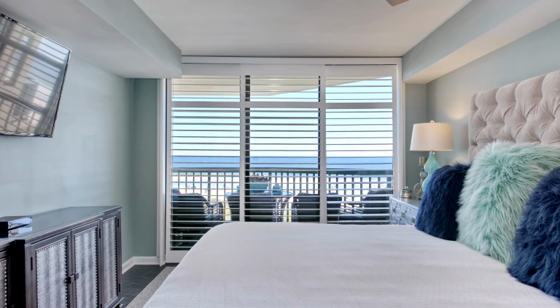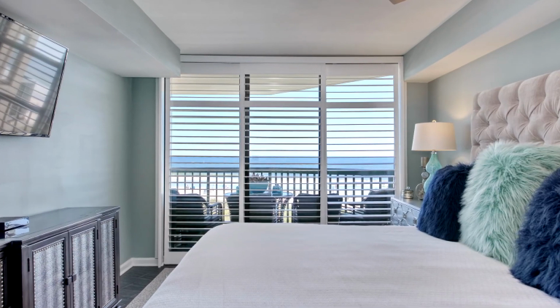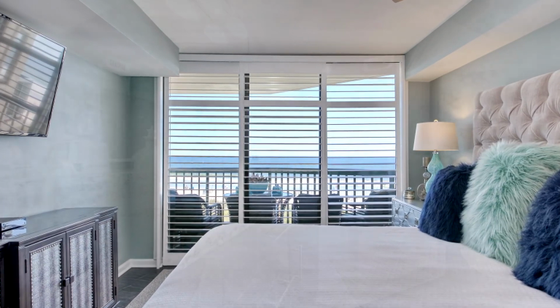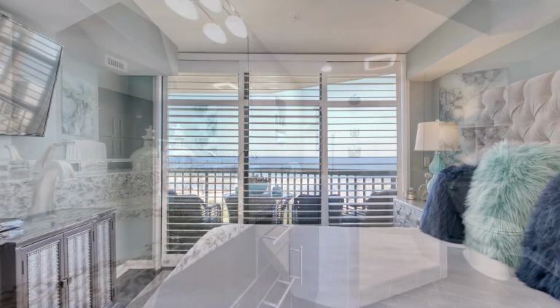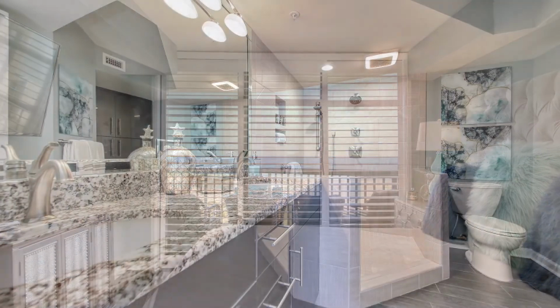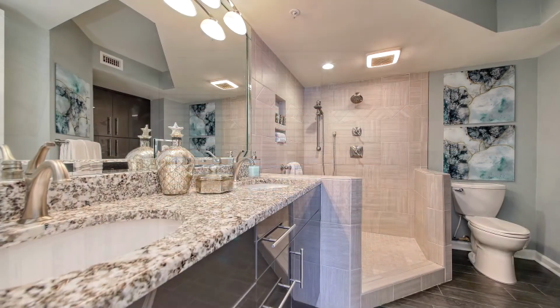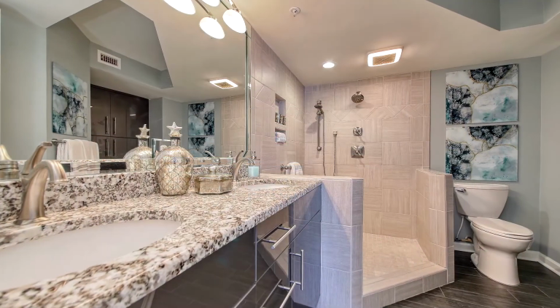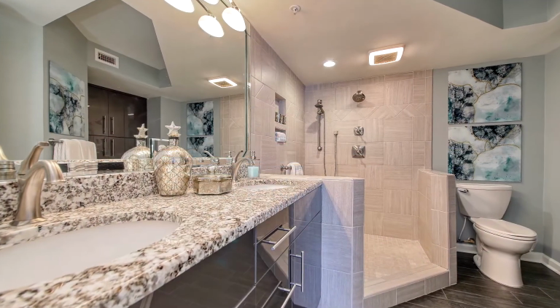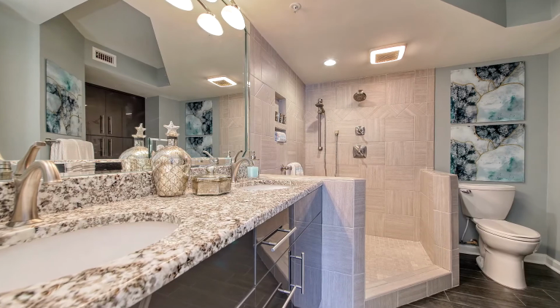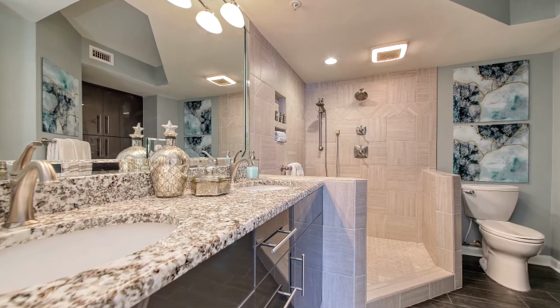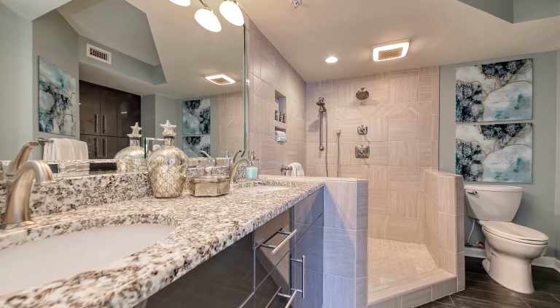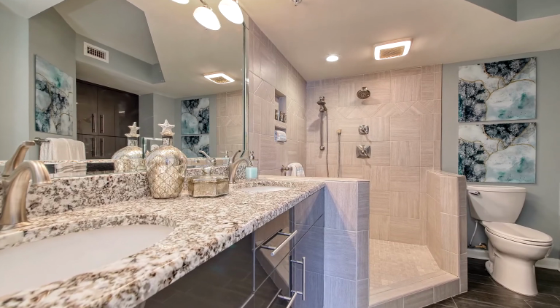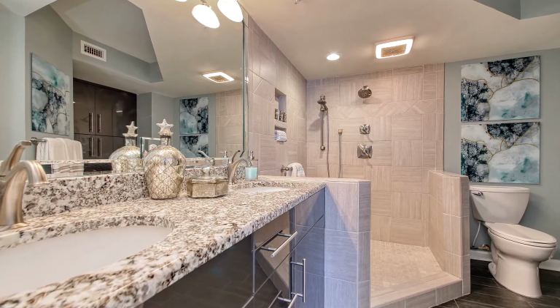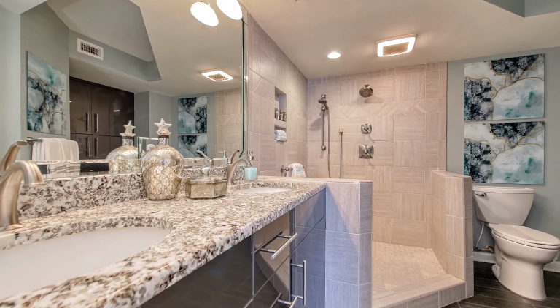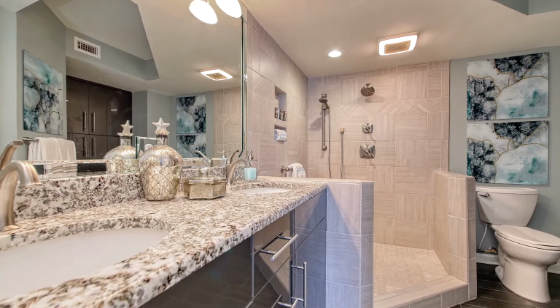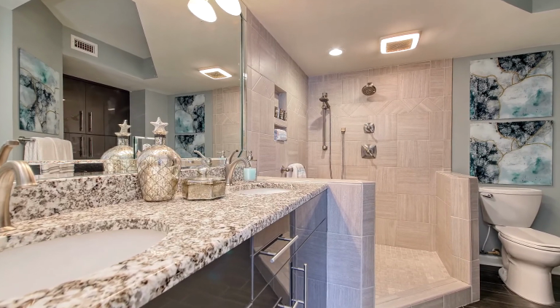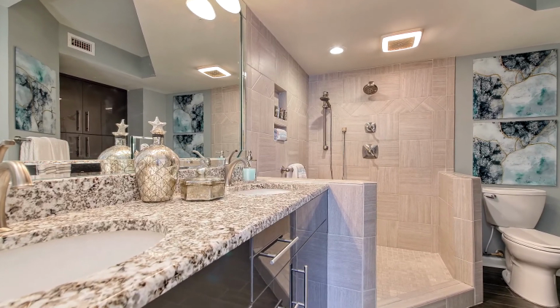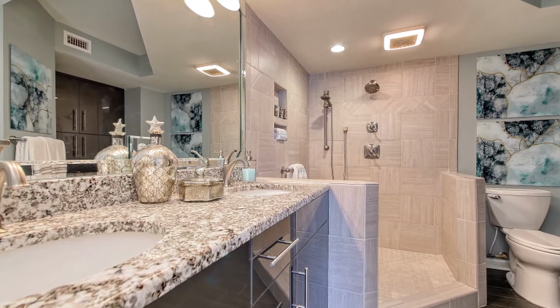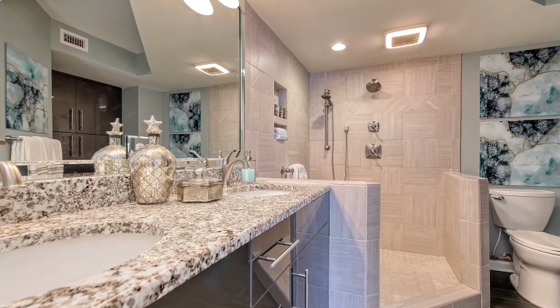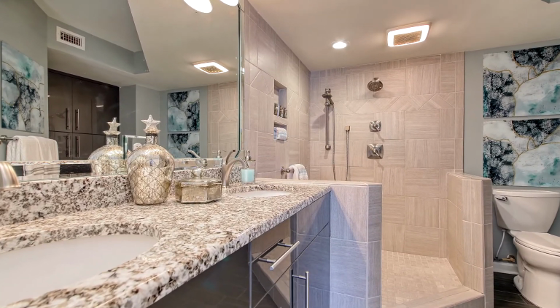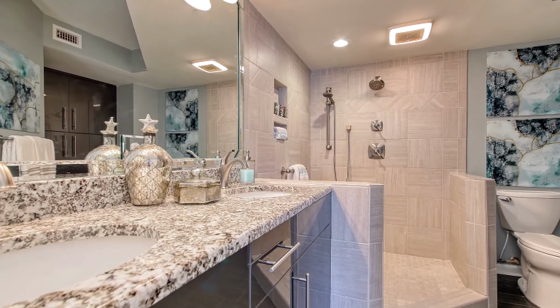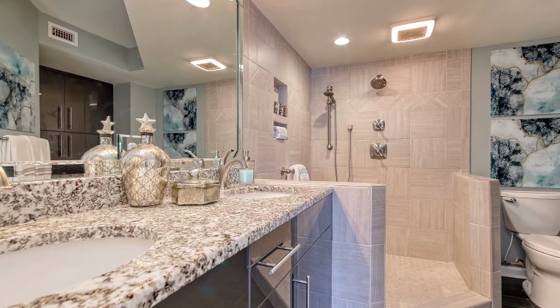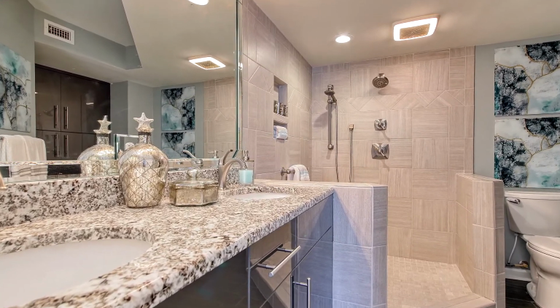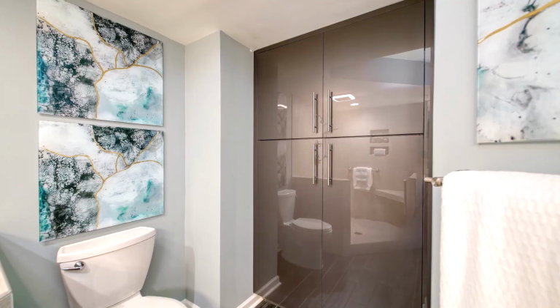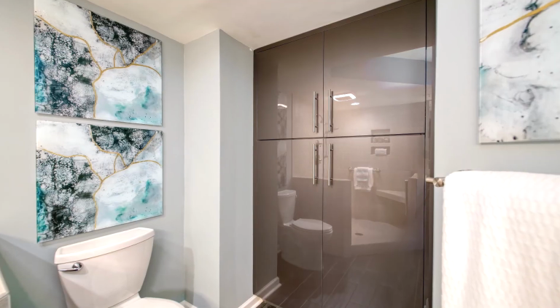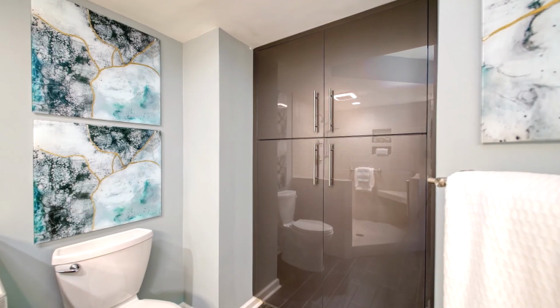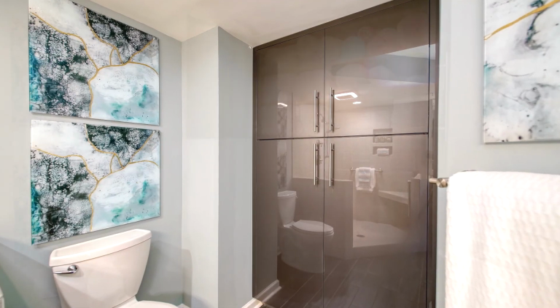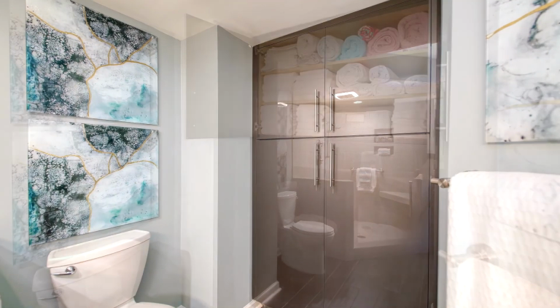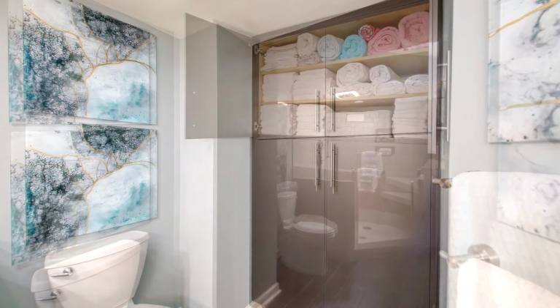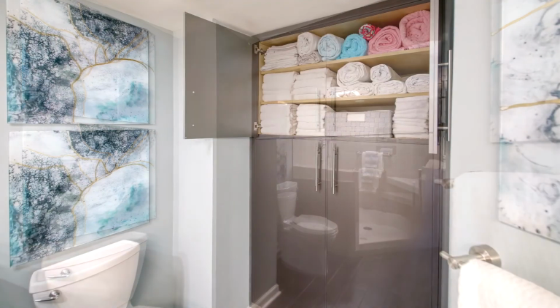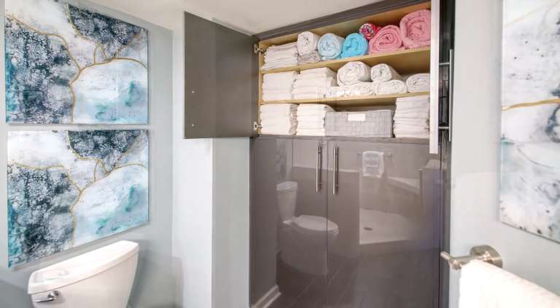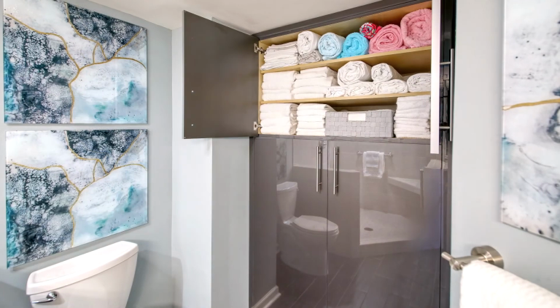The beautifully tiled shower is the focal point of the master bath, with granite and custom cabinets built for ample storage.